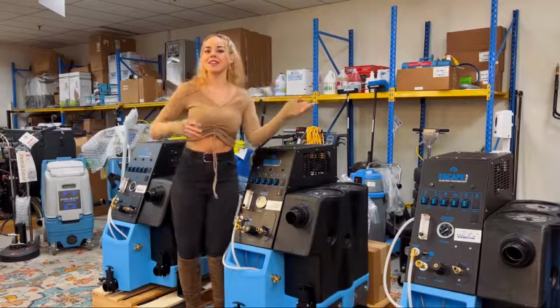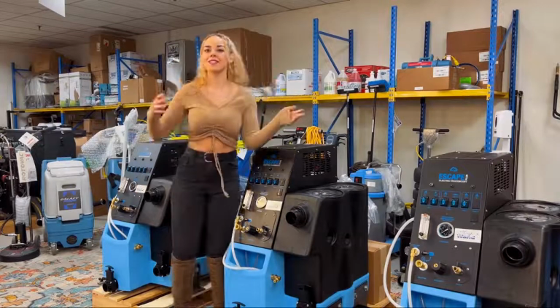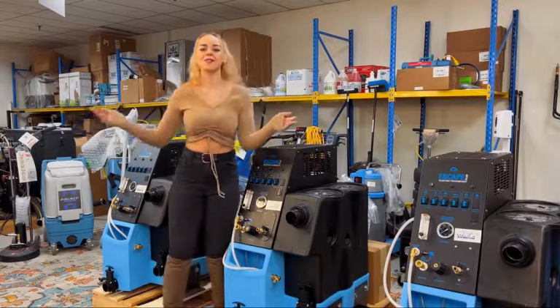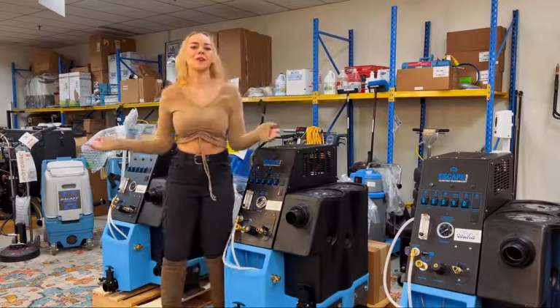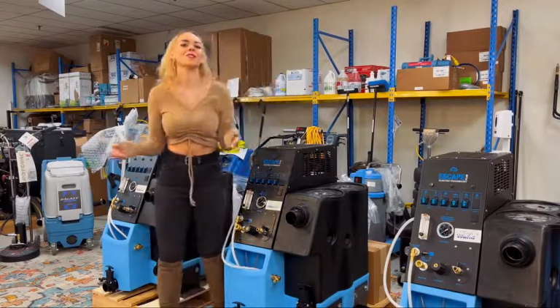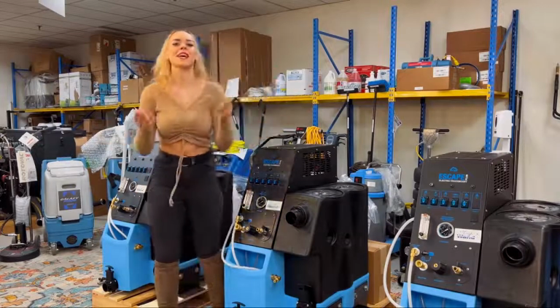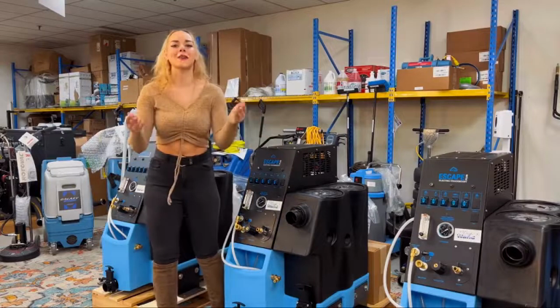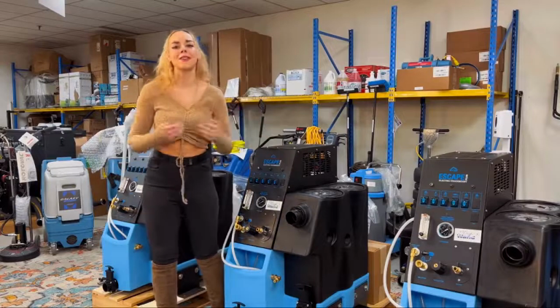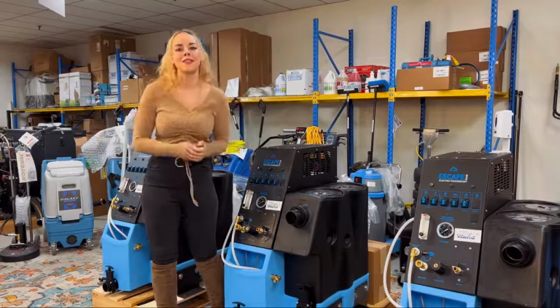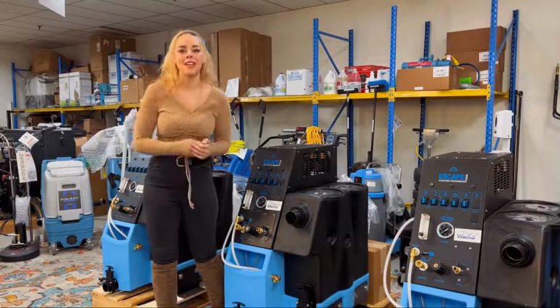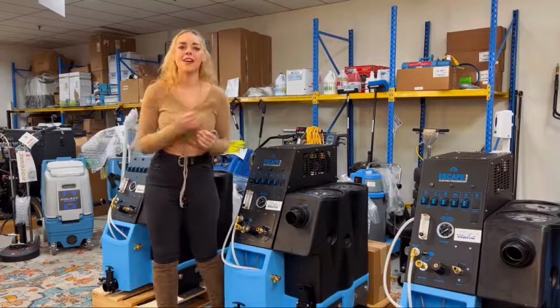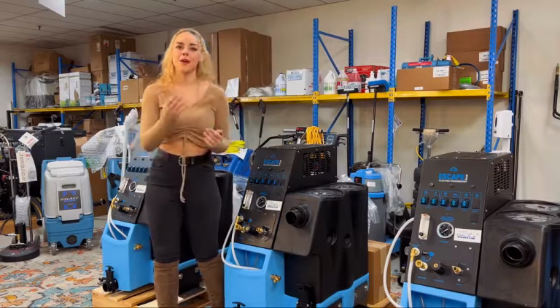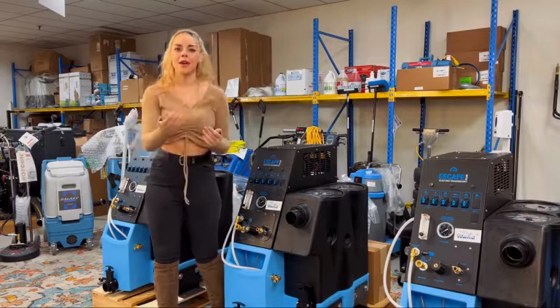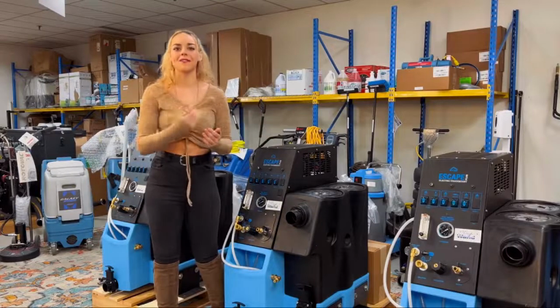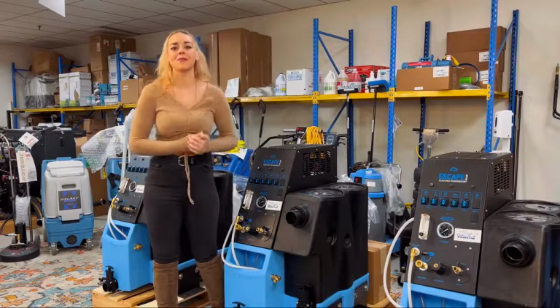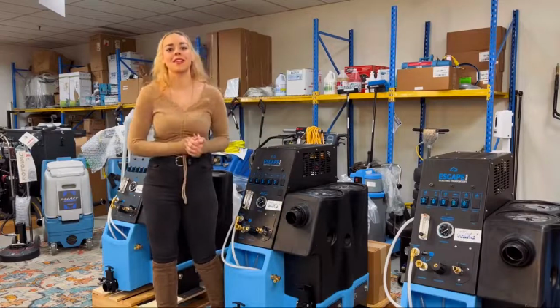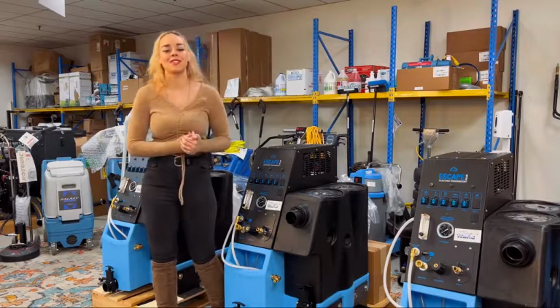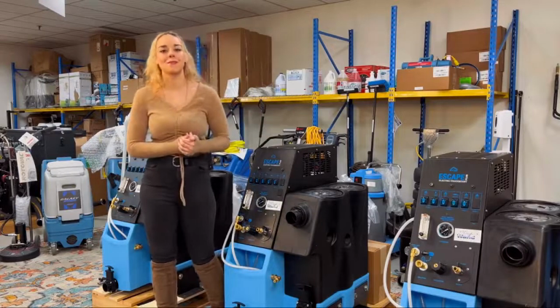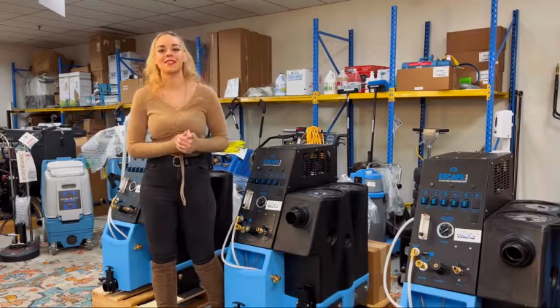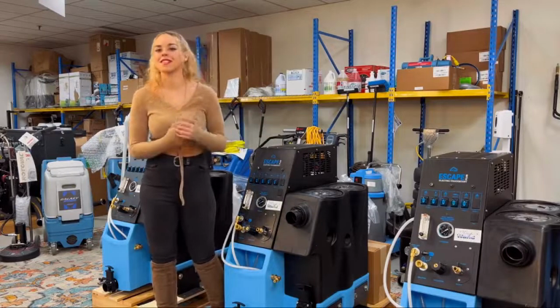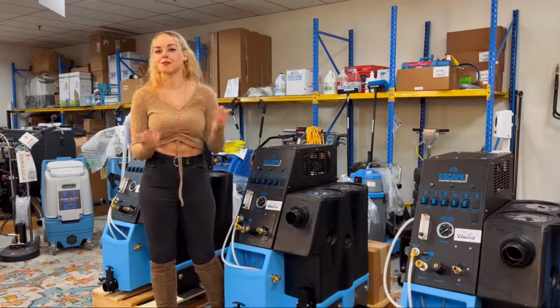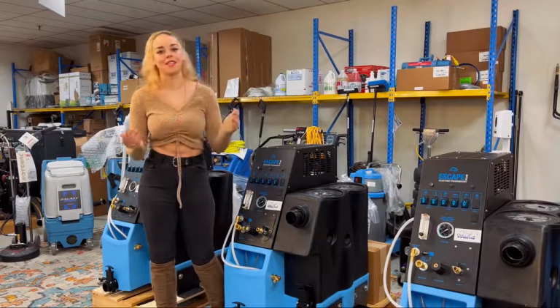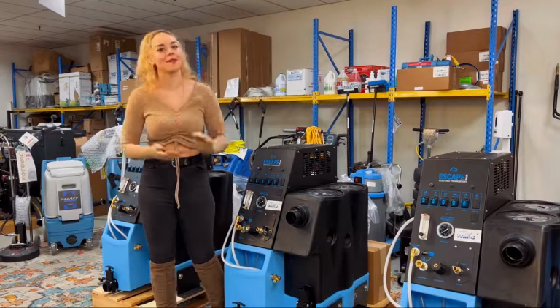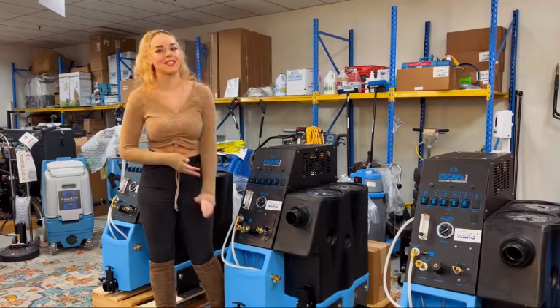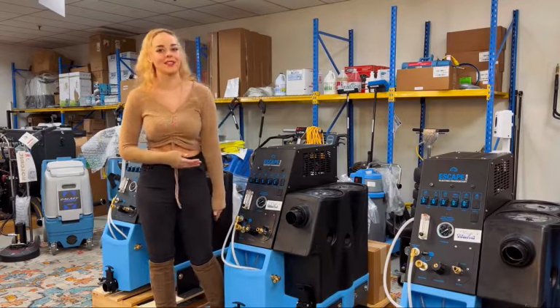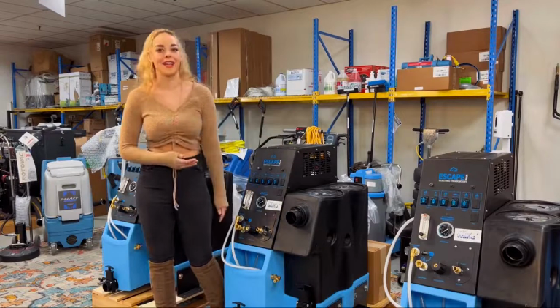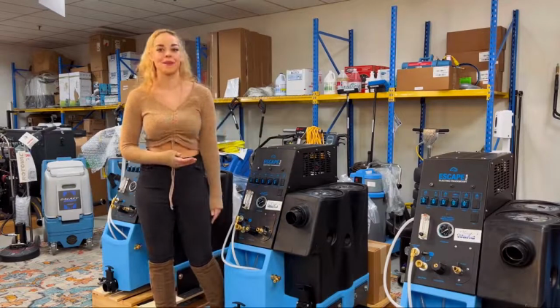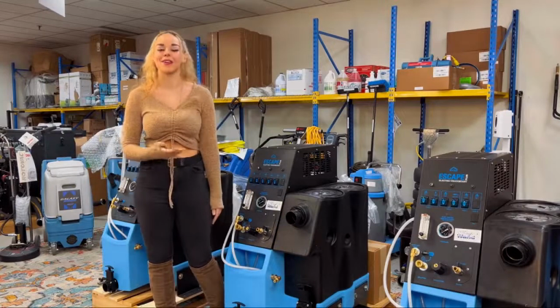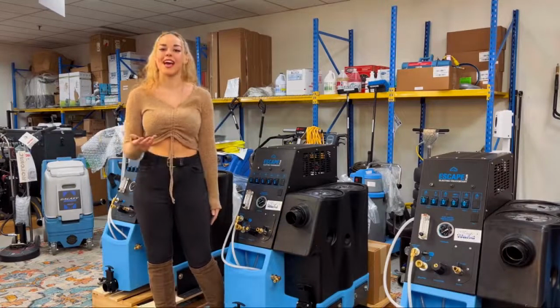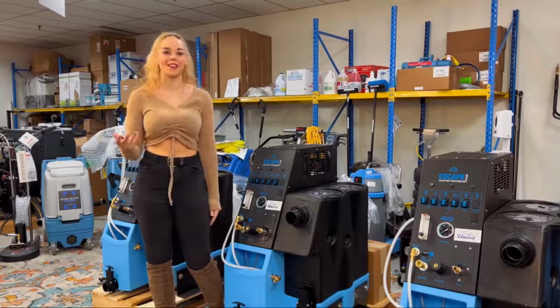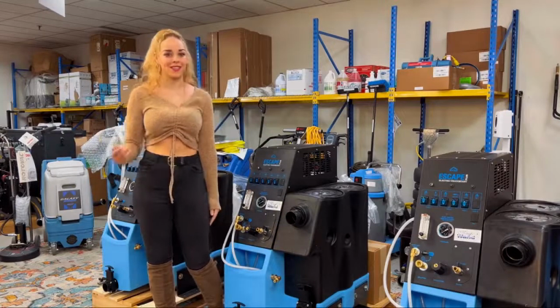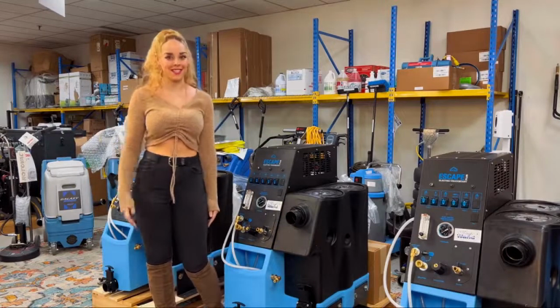With locations across the nation too — east coast, west coast, anywhere you're looking at — we have somewhere that can ship out to you really quickly and help you out with any of your needs.